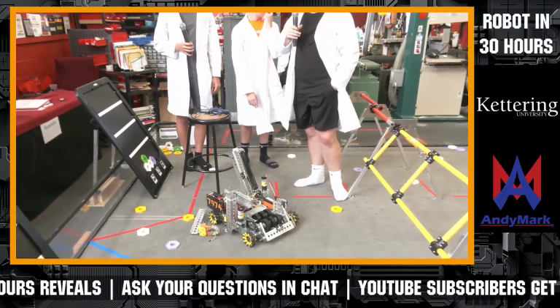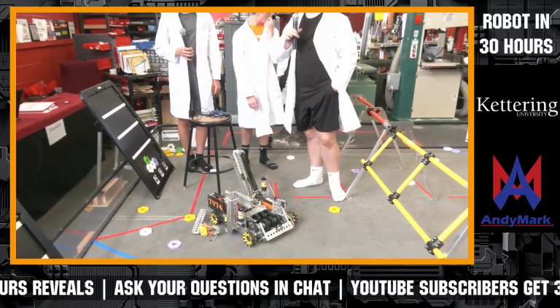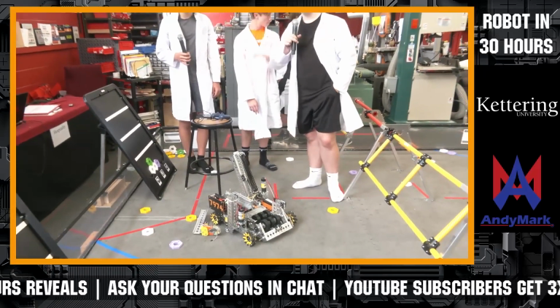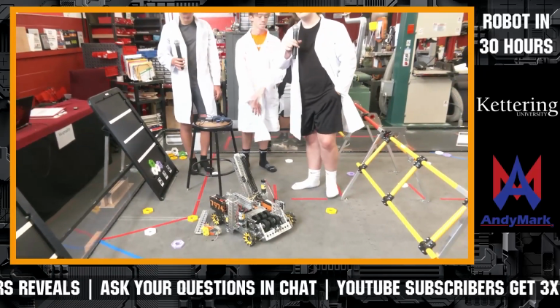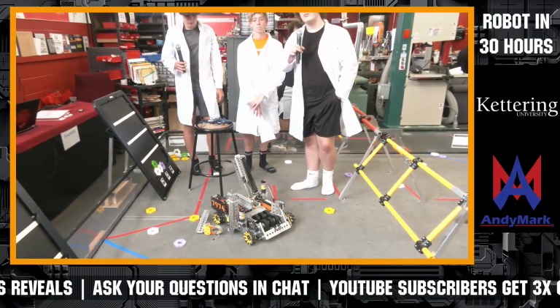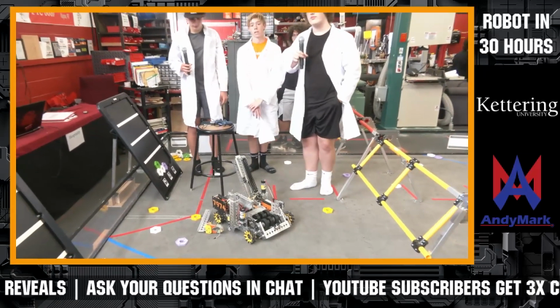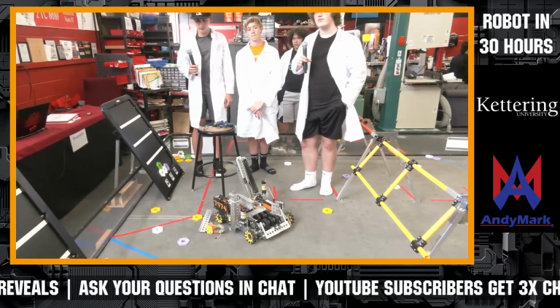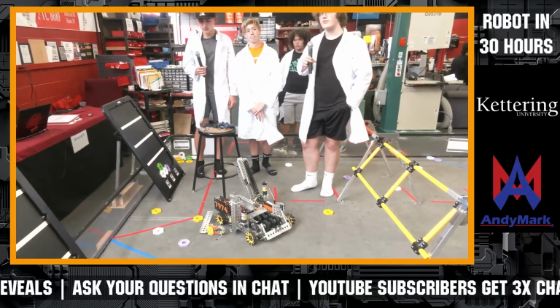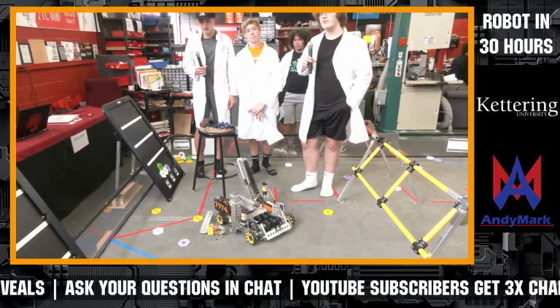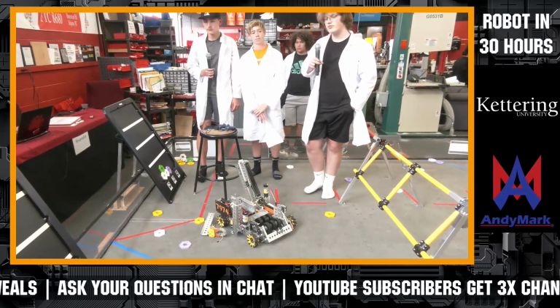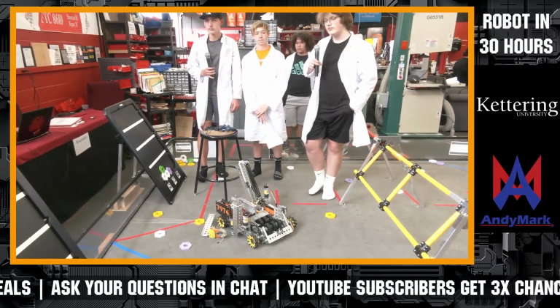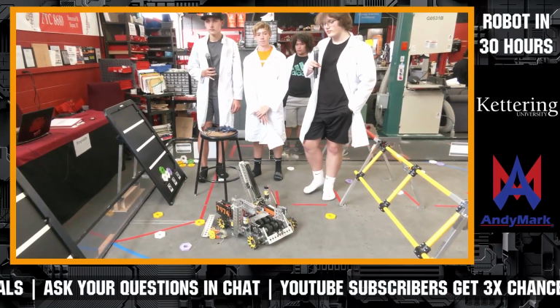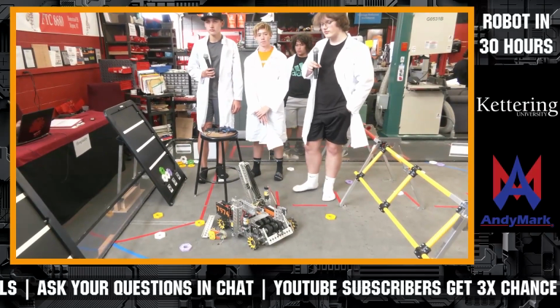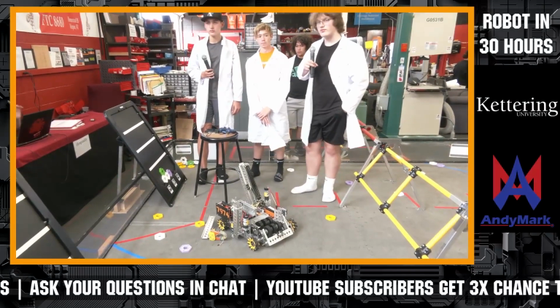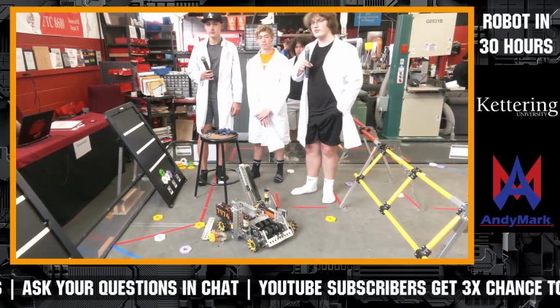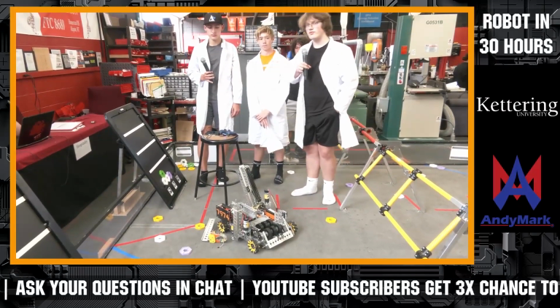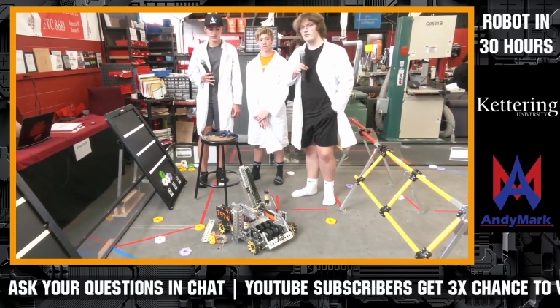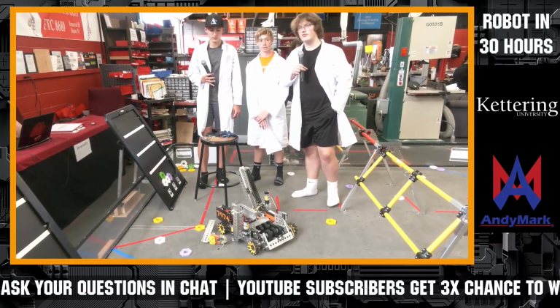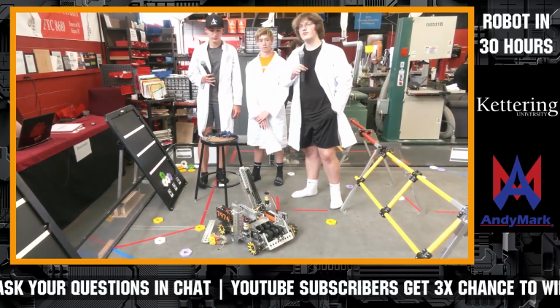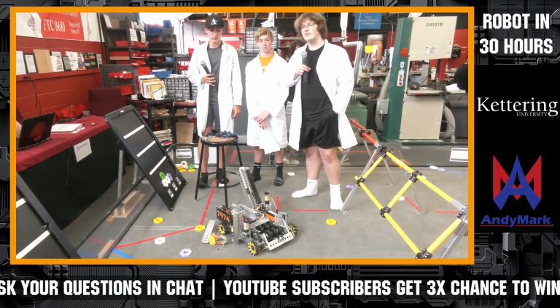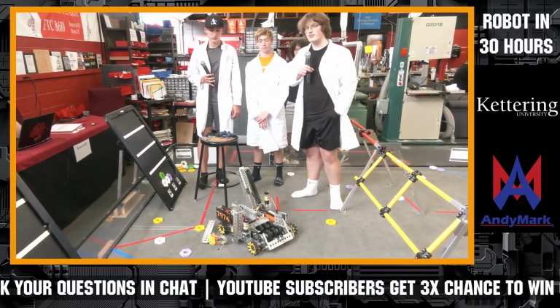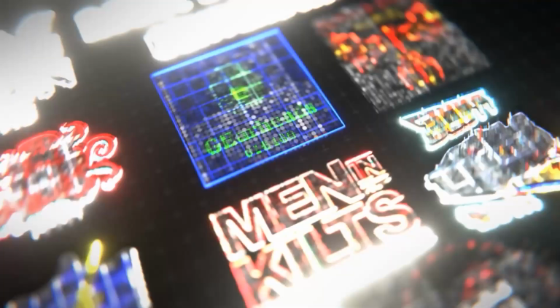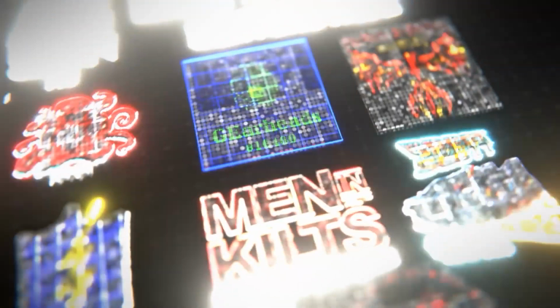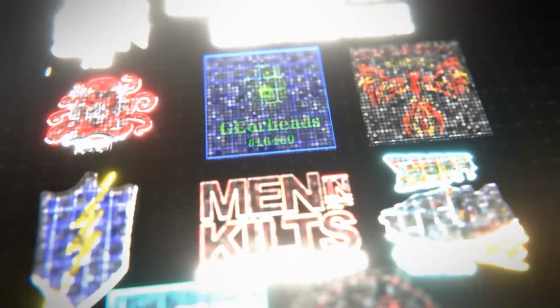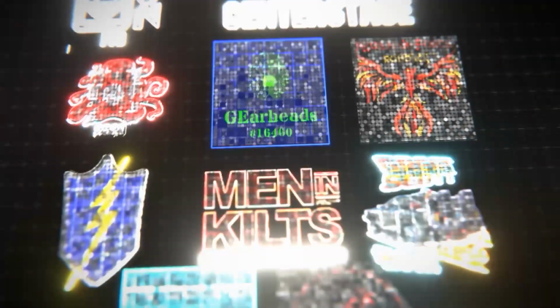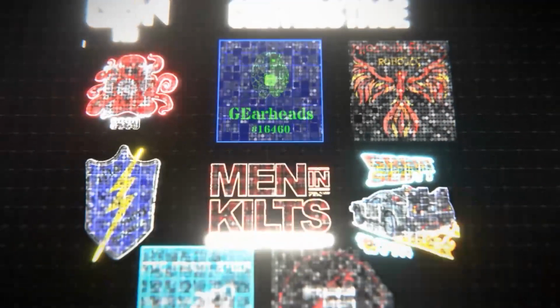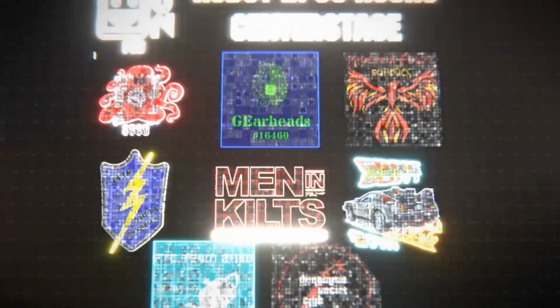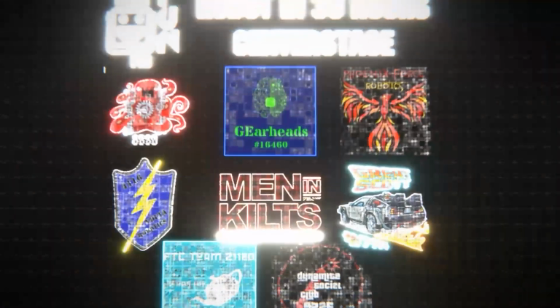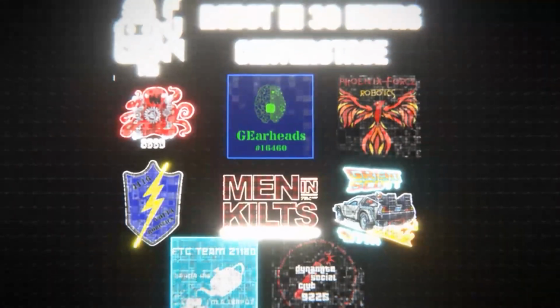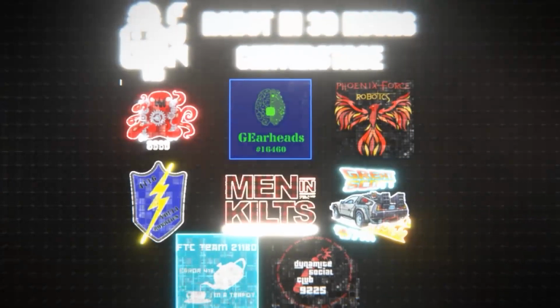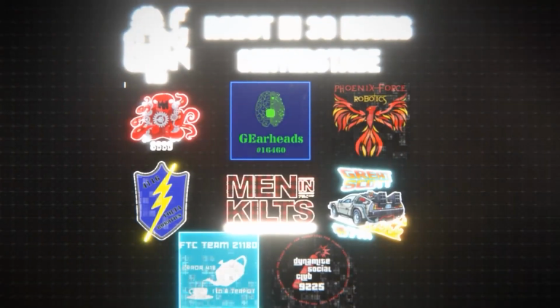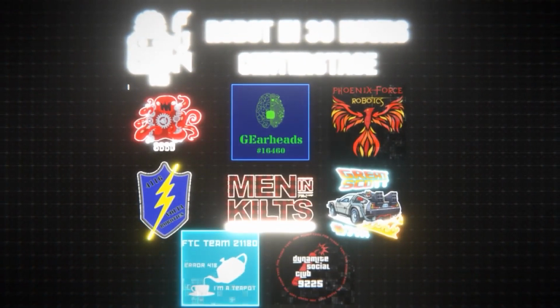Congratulations on a robot in 30 hours. Really cool design, very unique too. Let's give a big round of applause for an awesome robot in 30 hours.